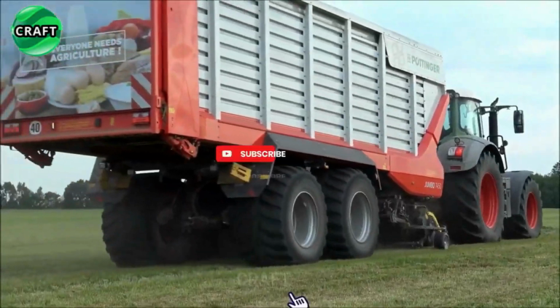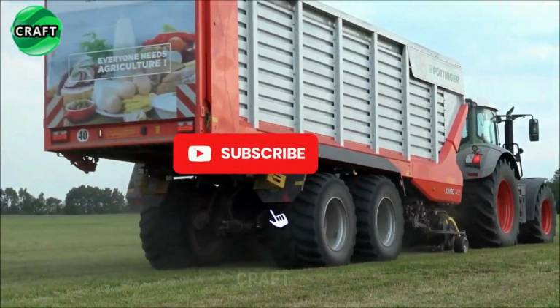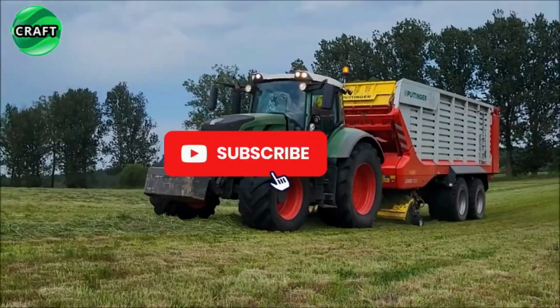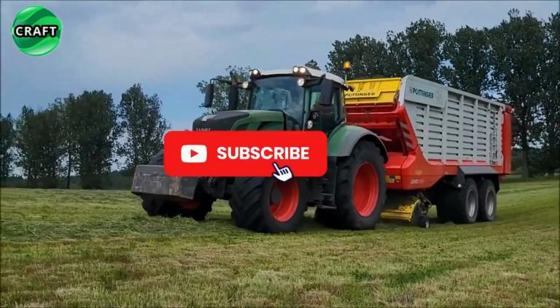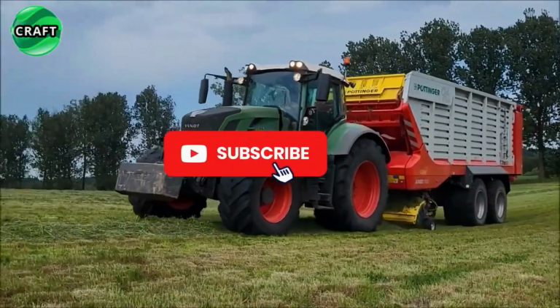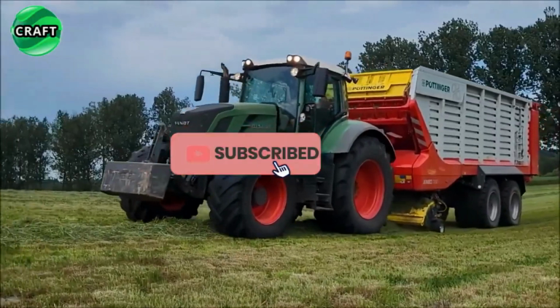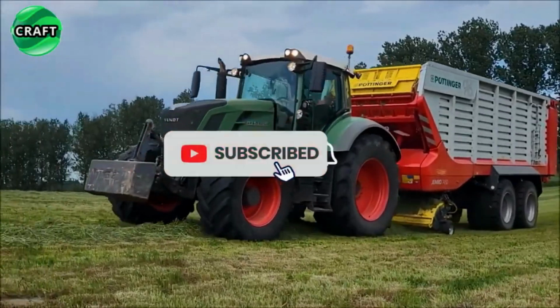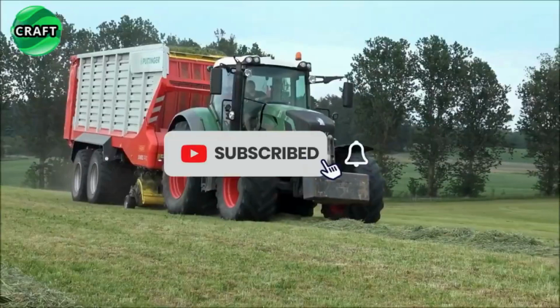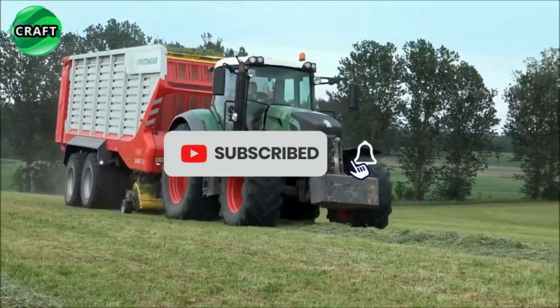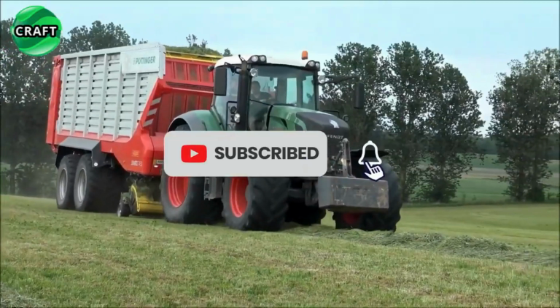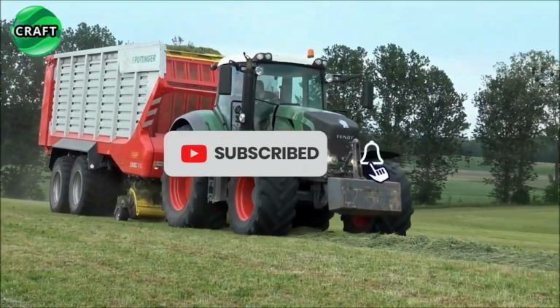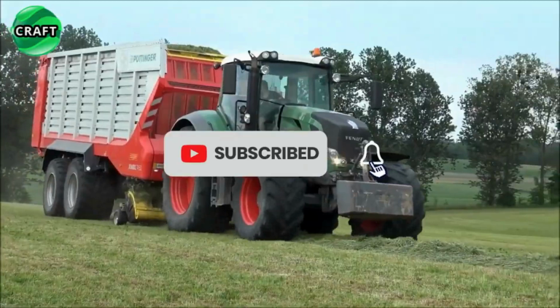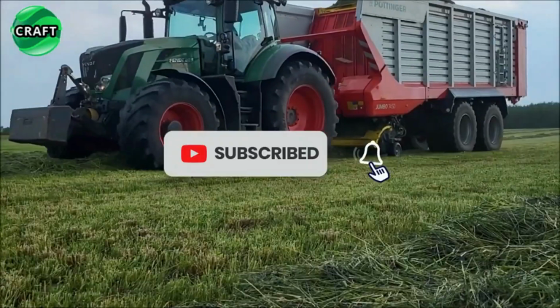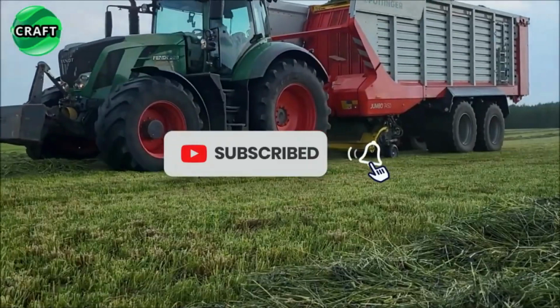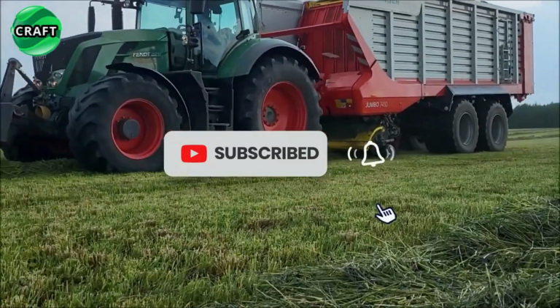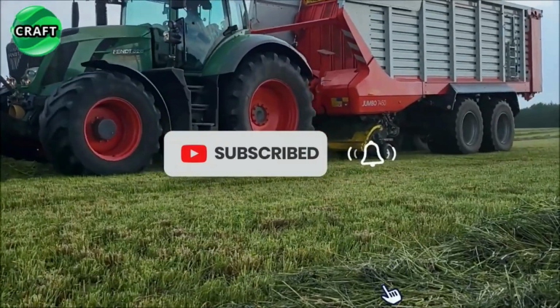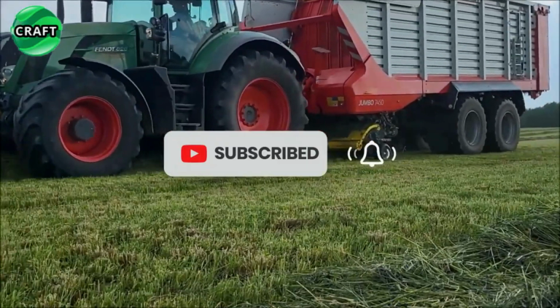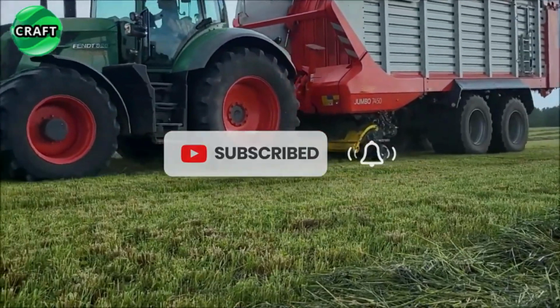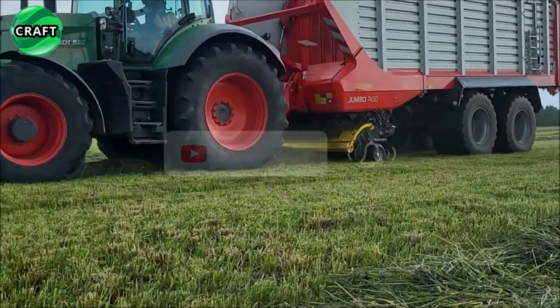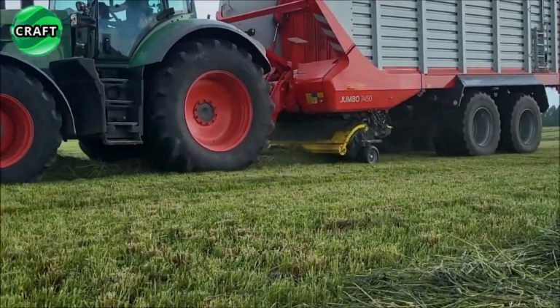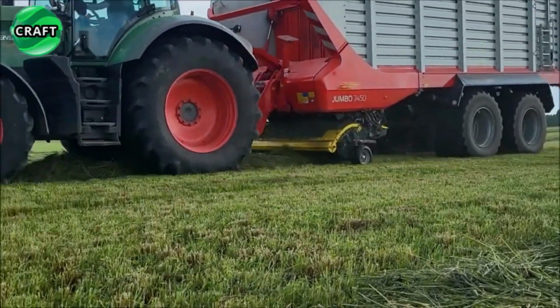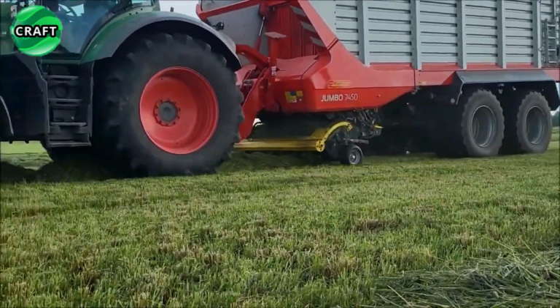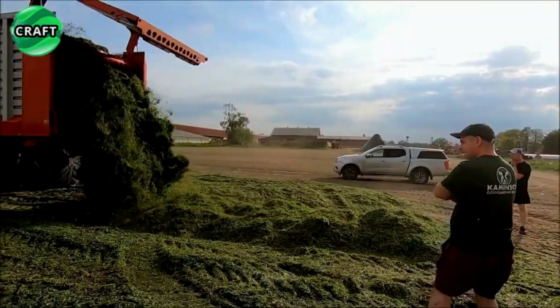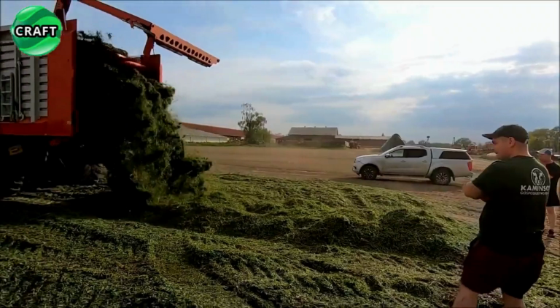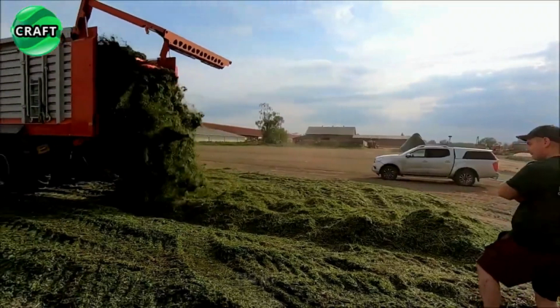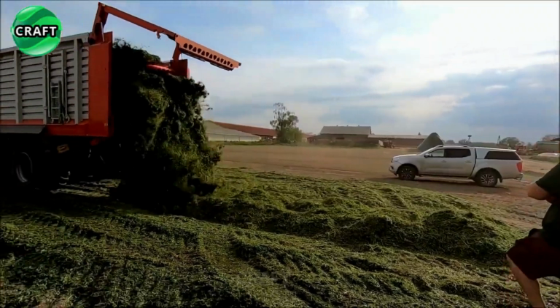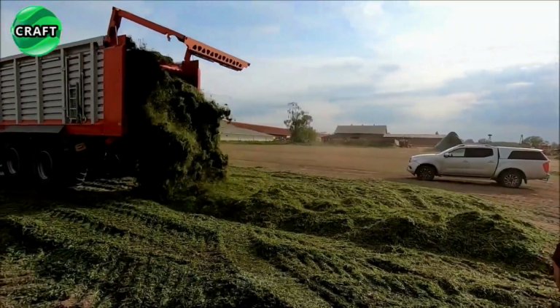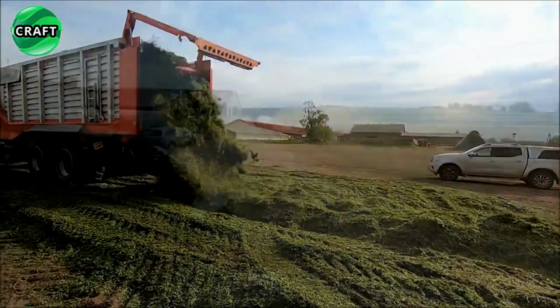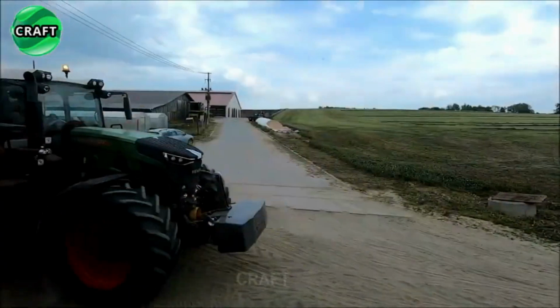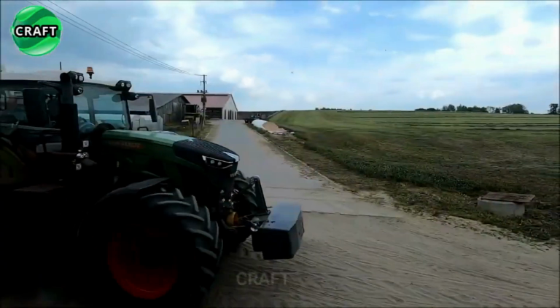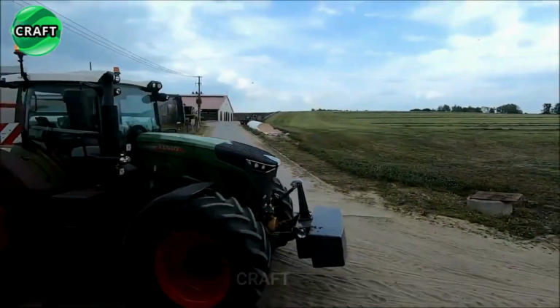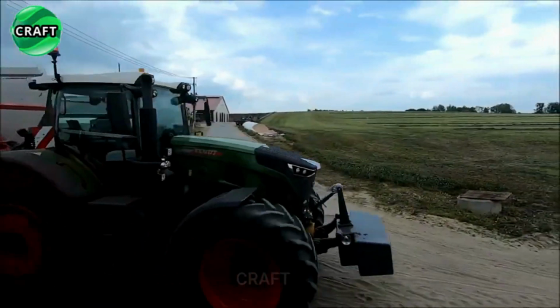To improve maneuverability and stability, the Pöttinger Jumbo 8000 is equipped with a dual axle system and an intelligent steering system.